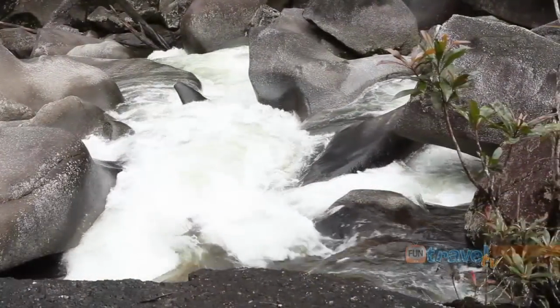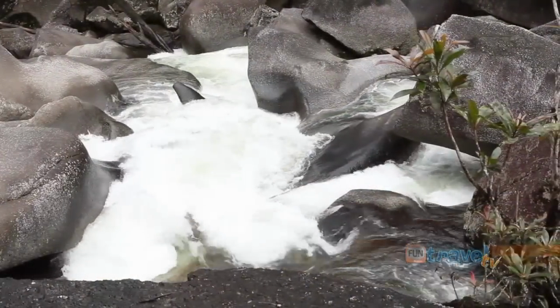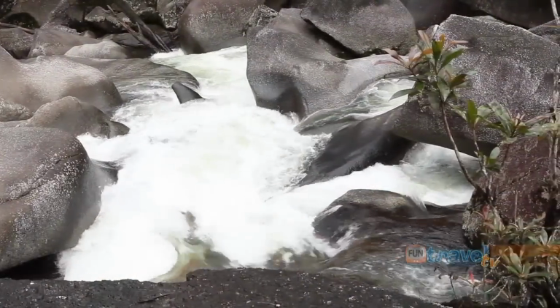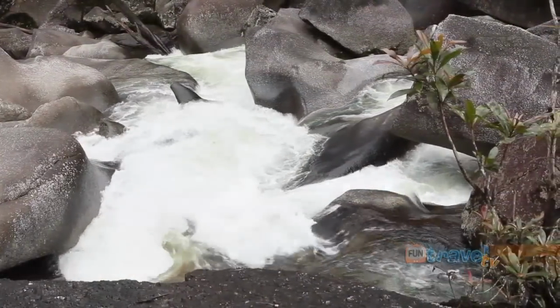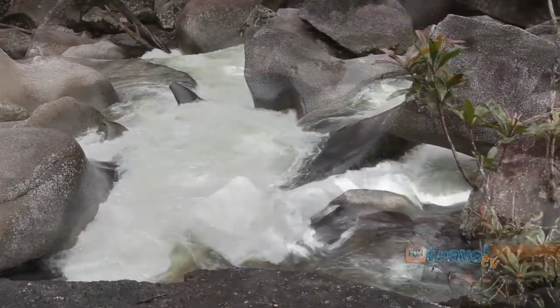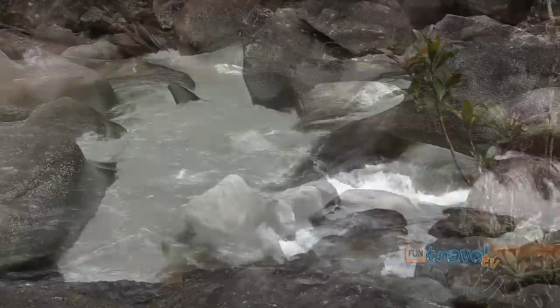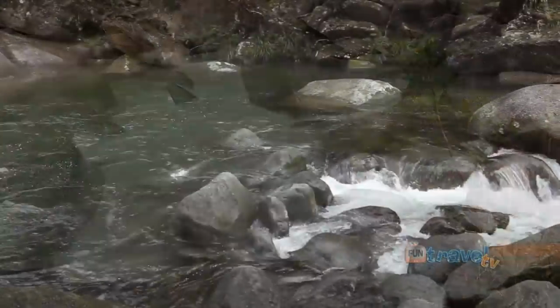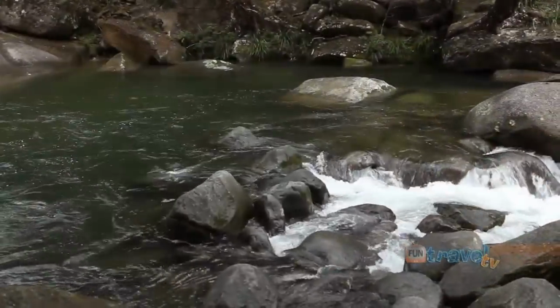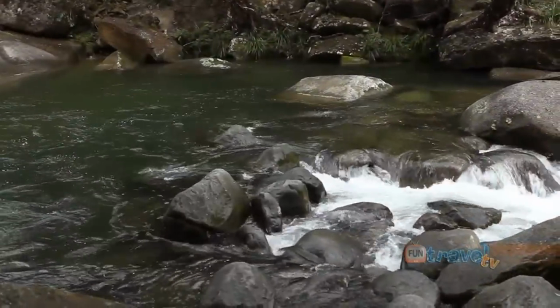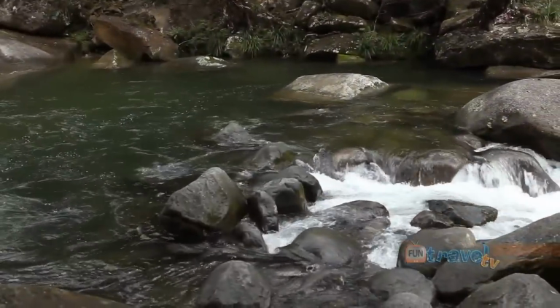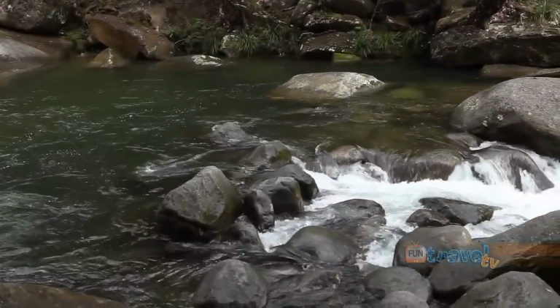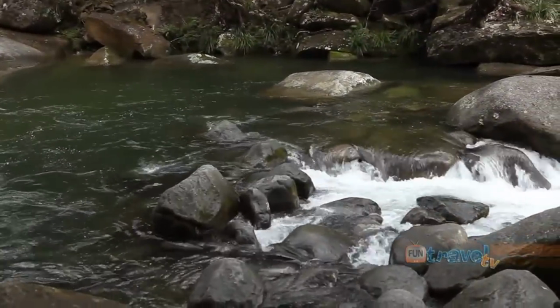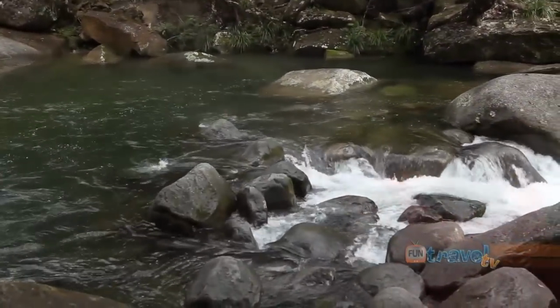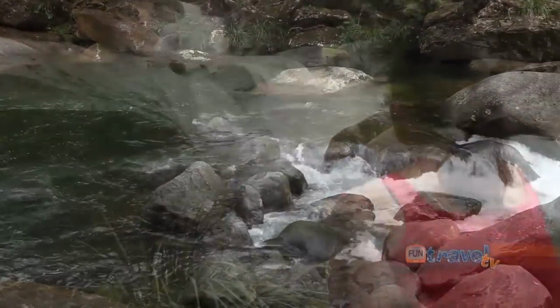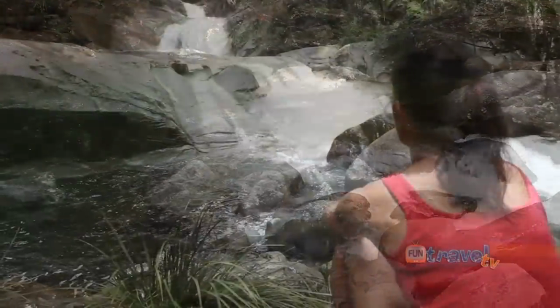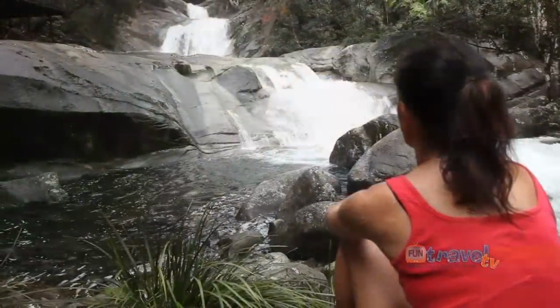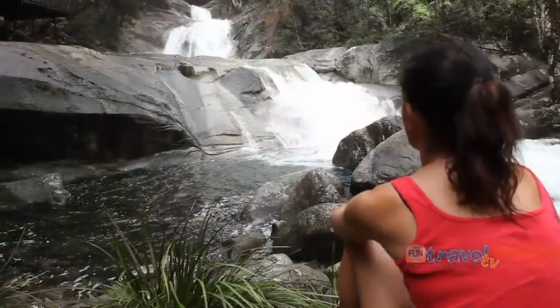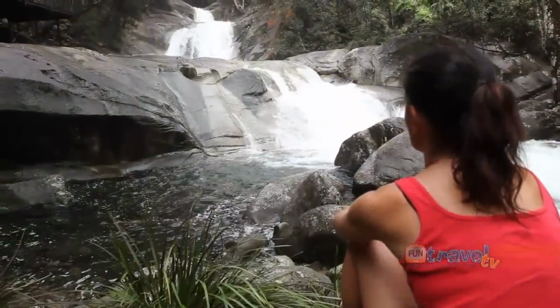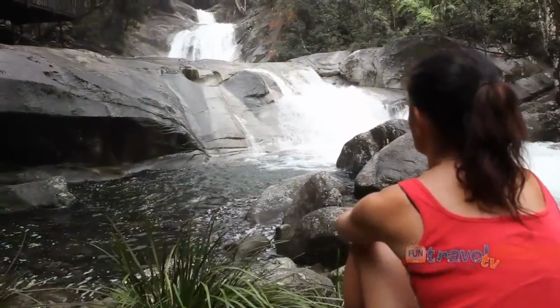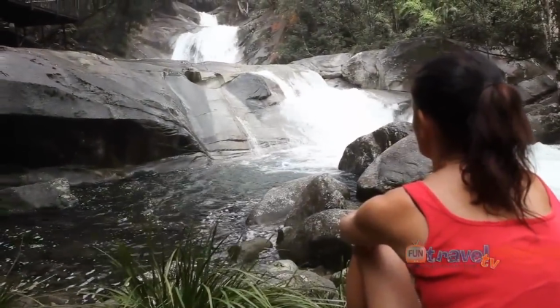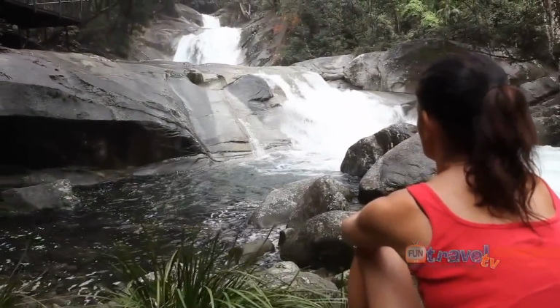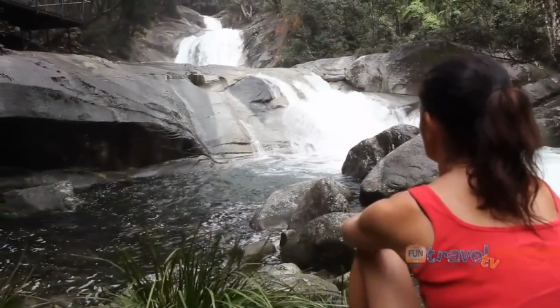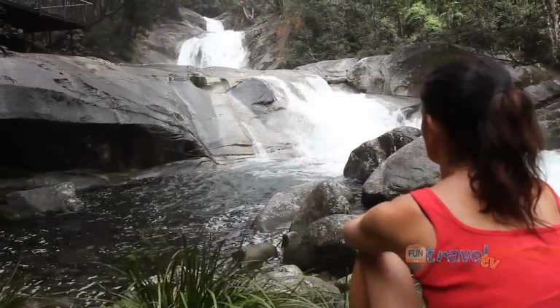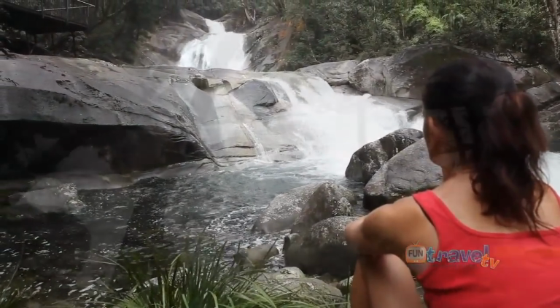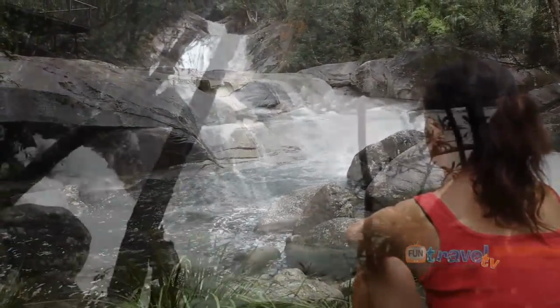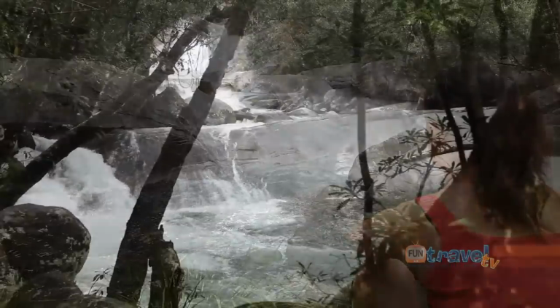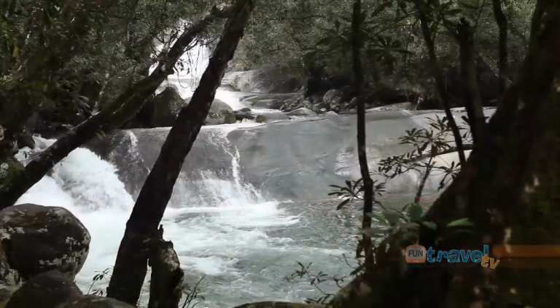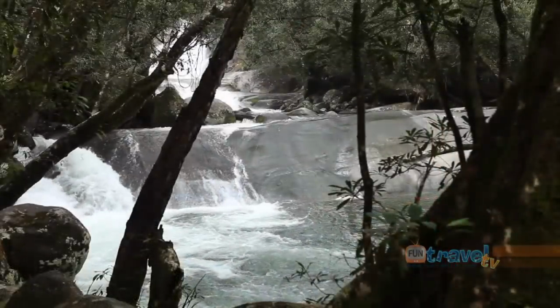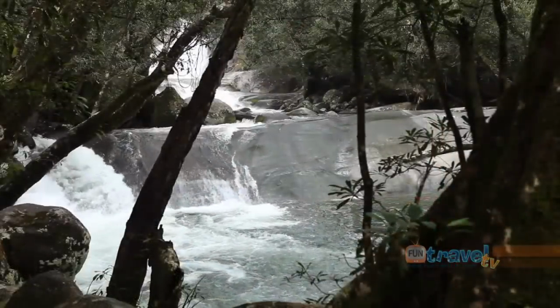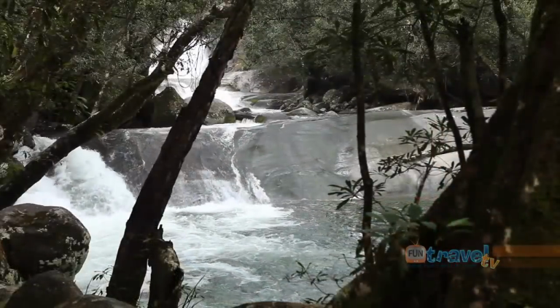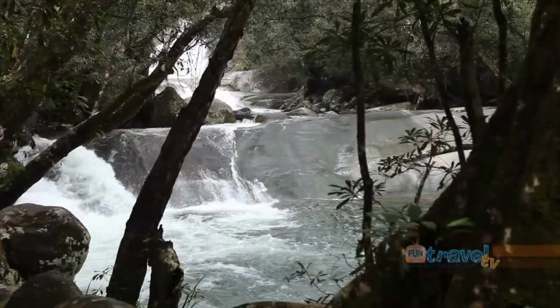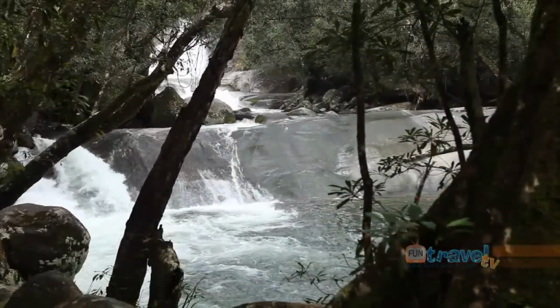Further south of Babinda are the cascading Josephine Falls, where you can swim in the rock pools or relax and enjoy the beauty.